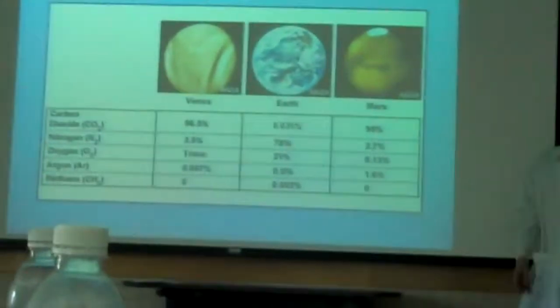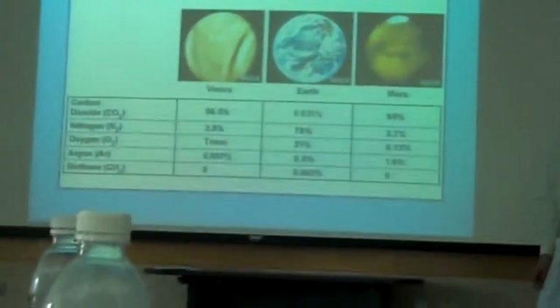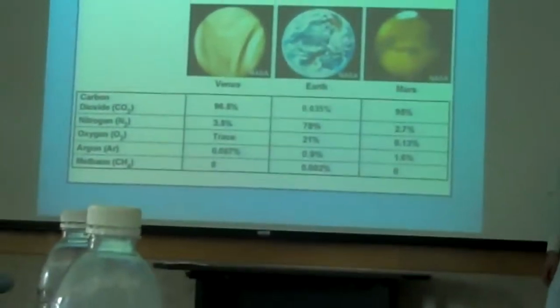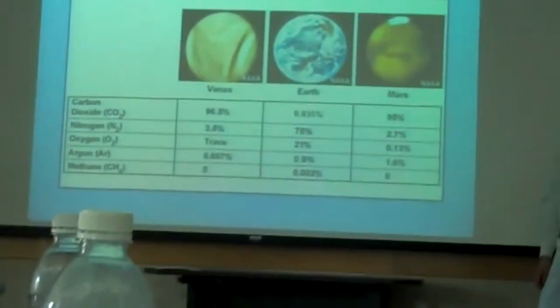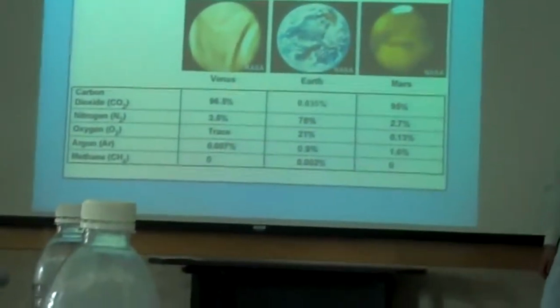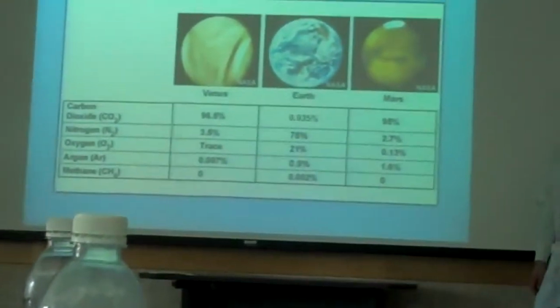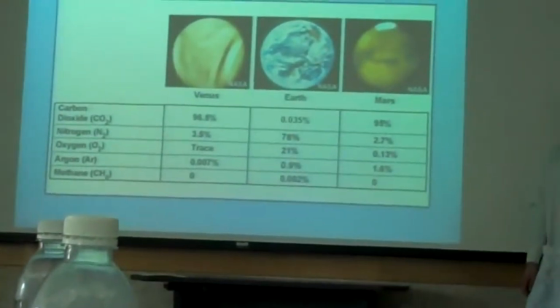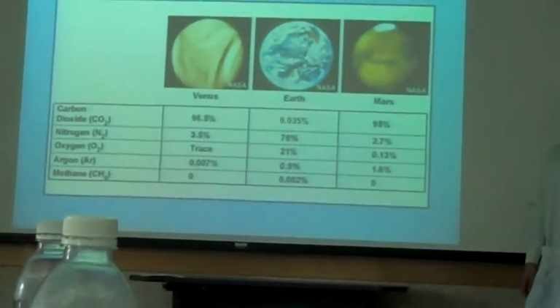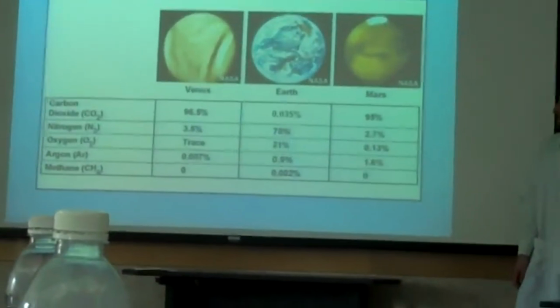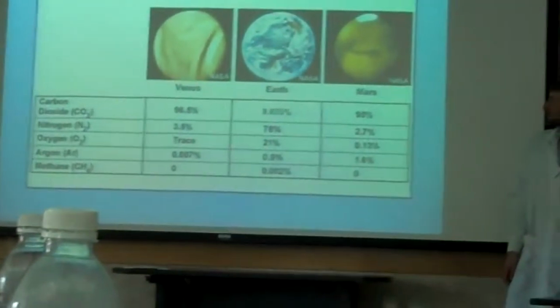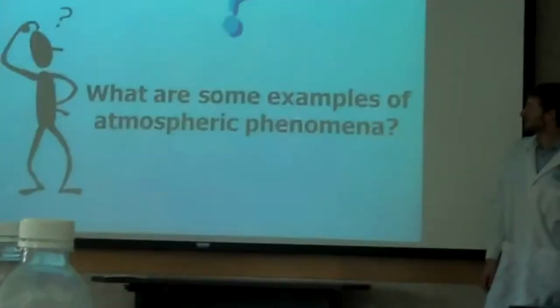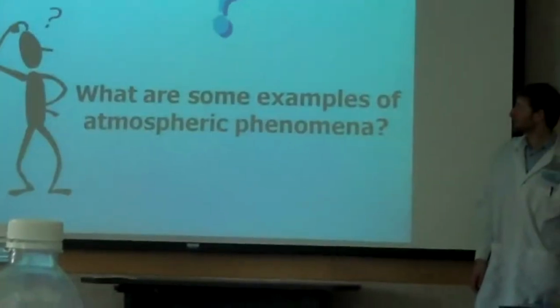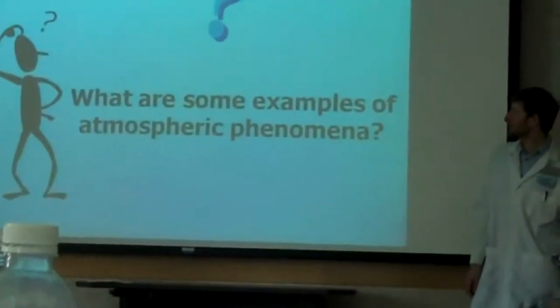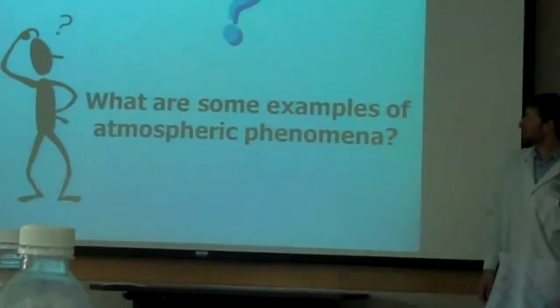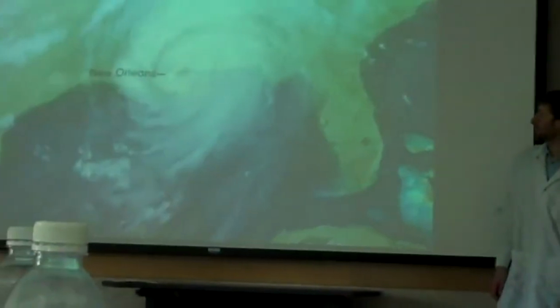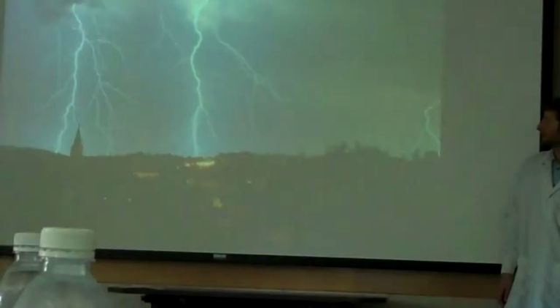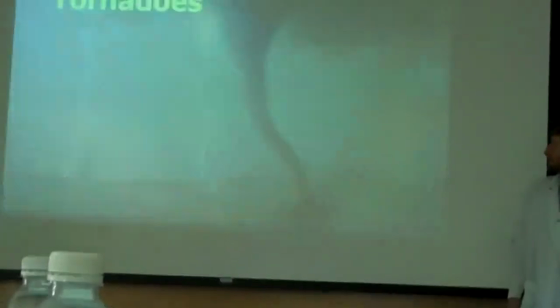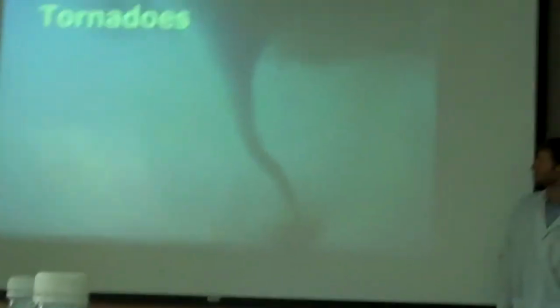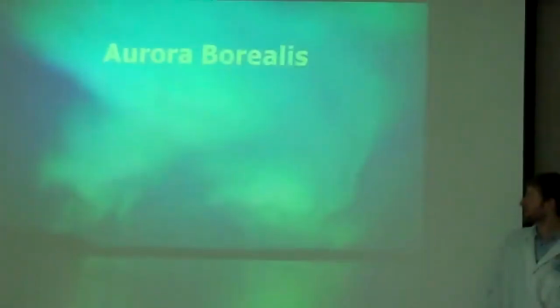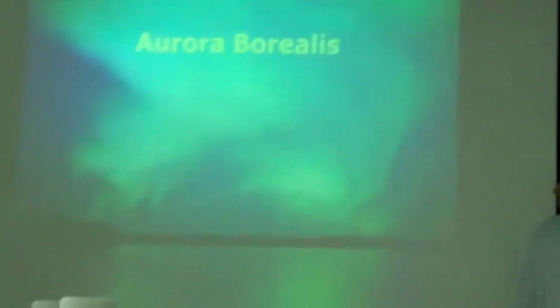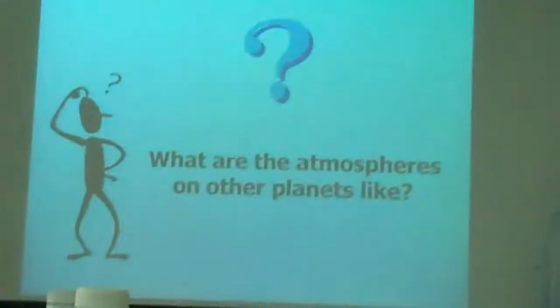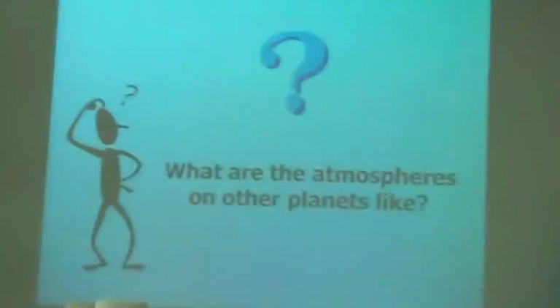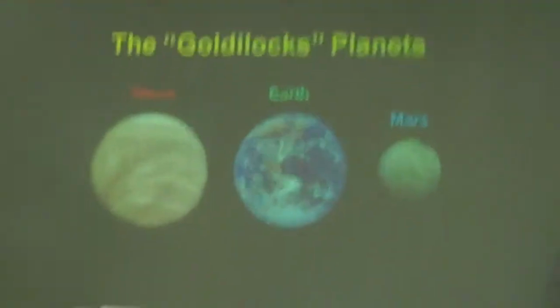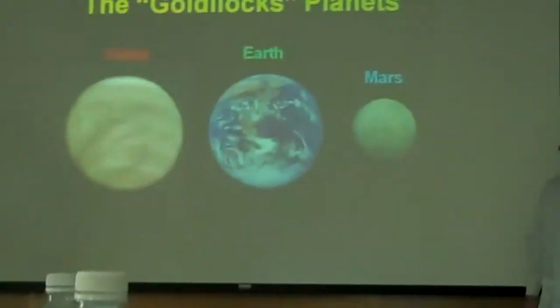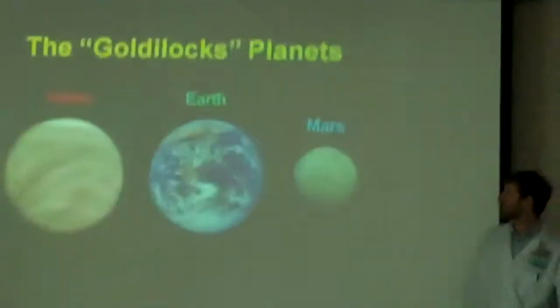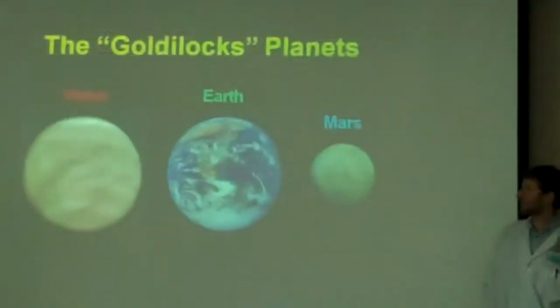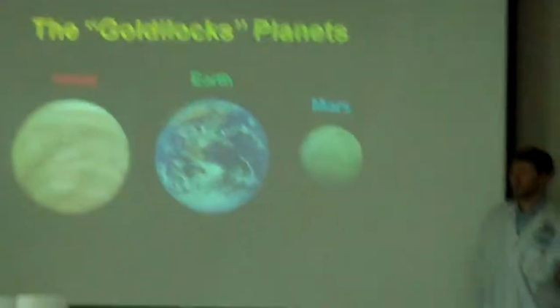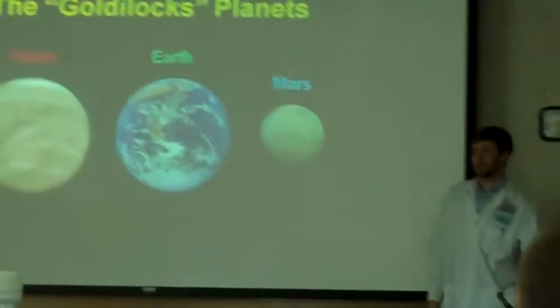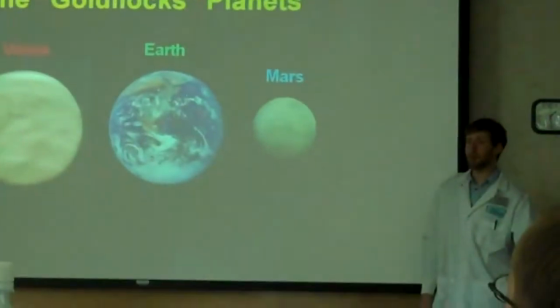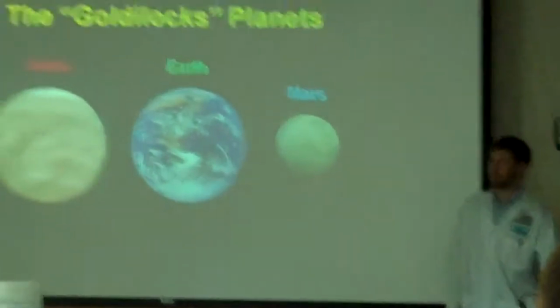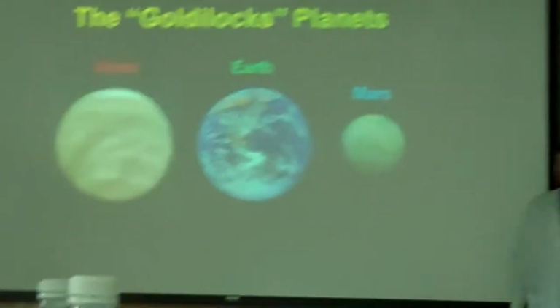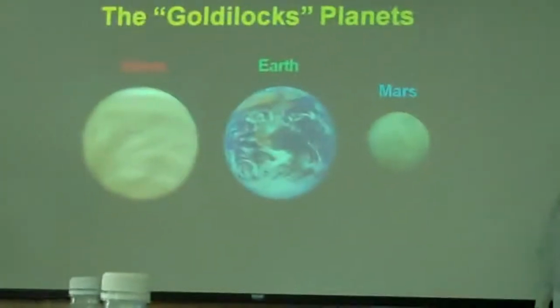We like to compare these three planets. The way that we compare them is we call them the Goldilocks planets.